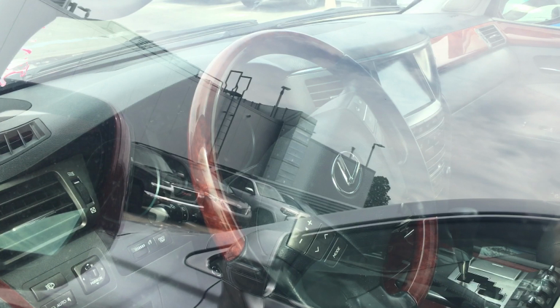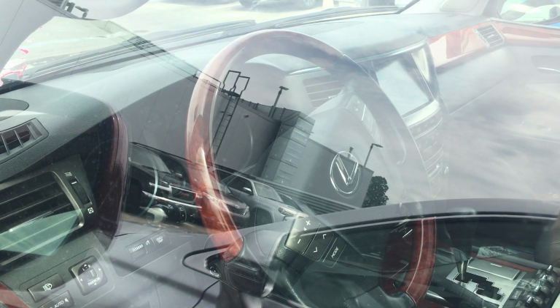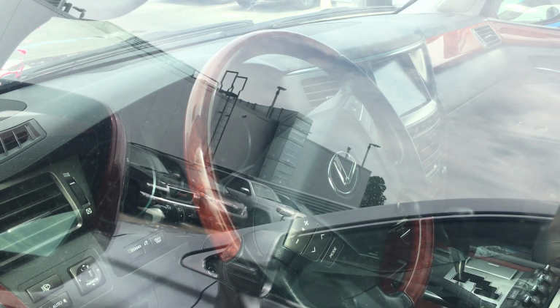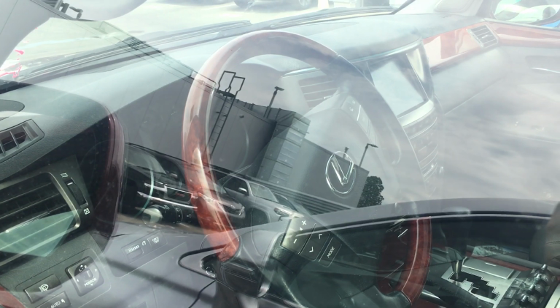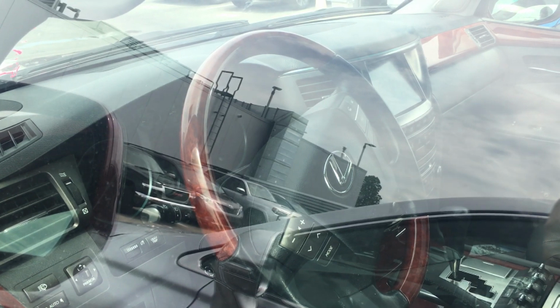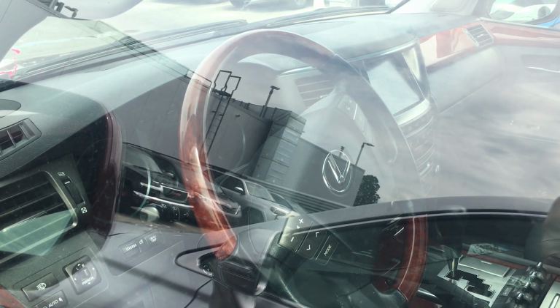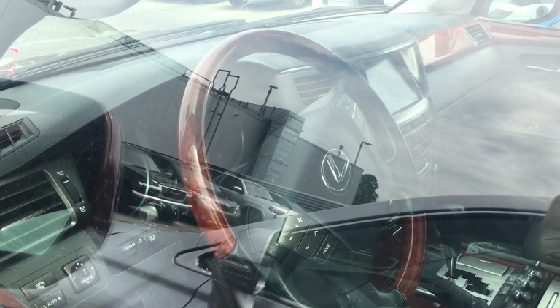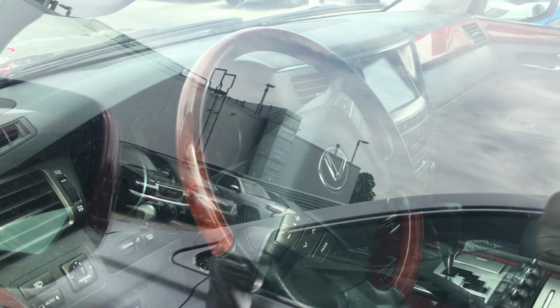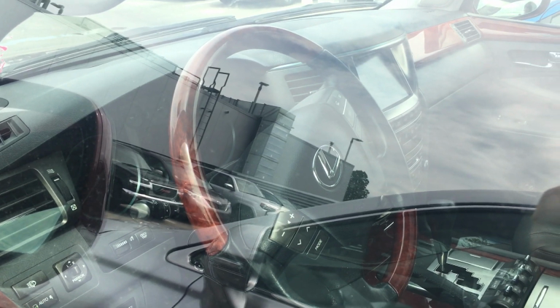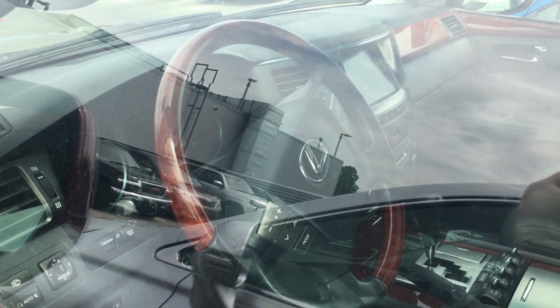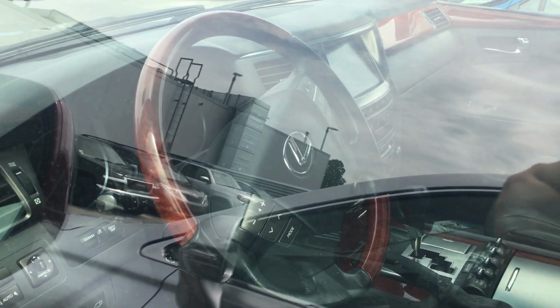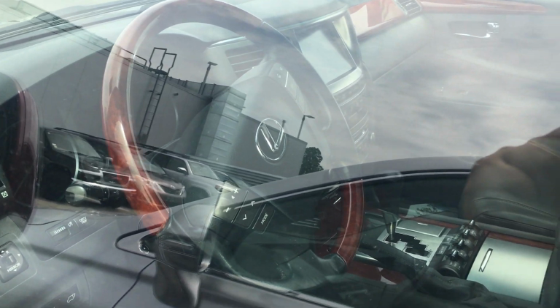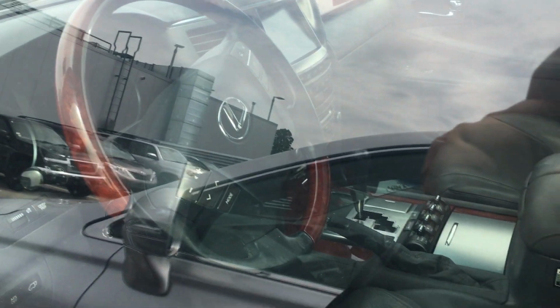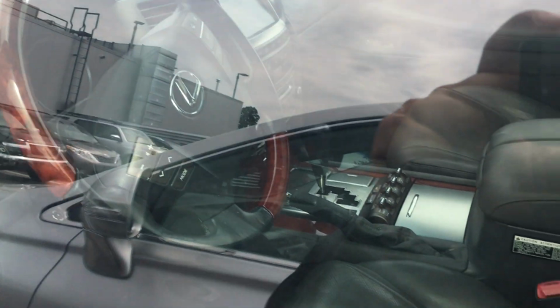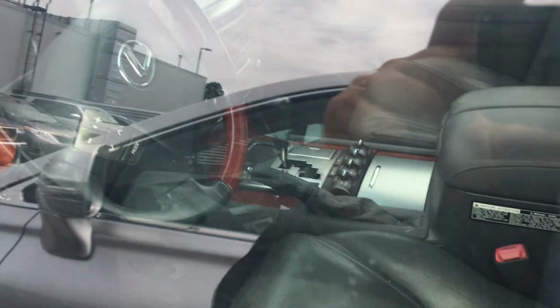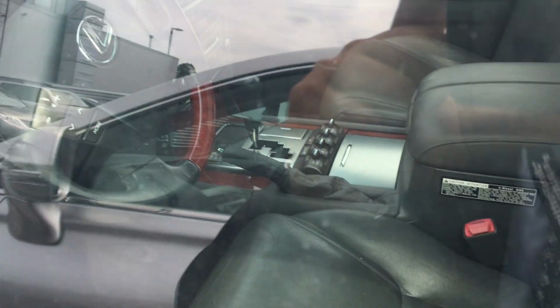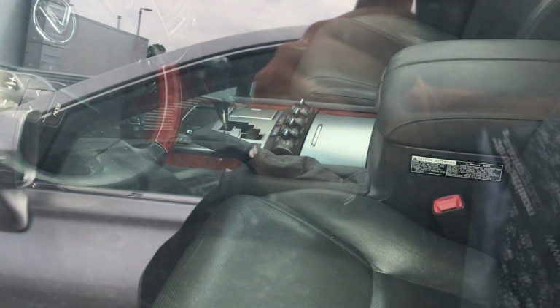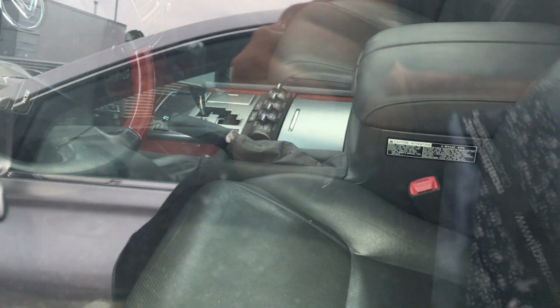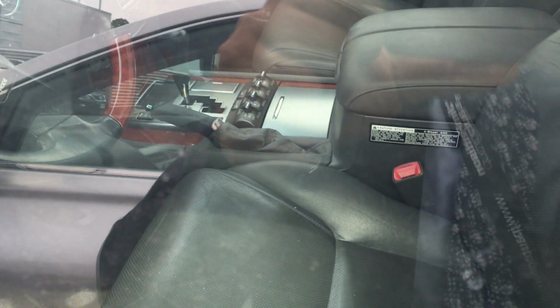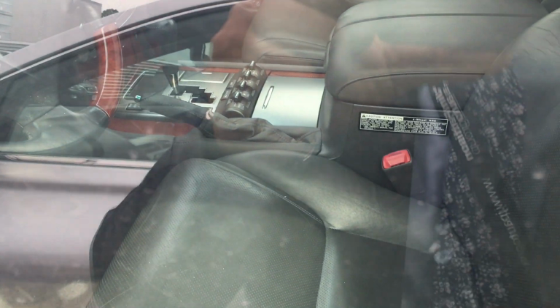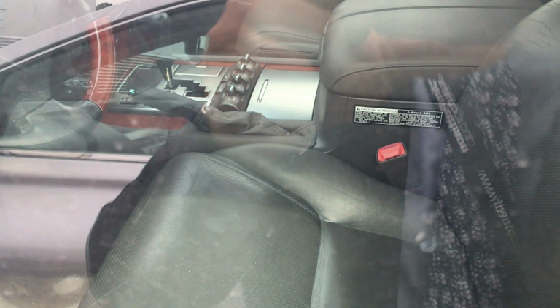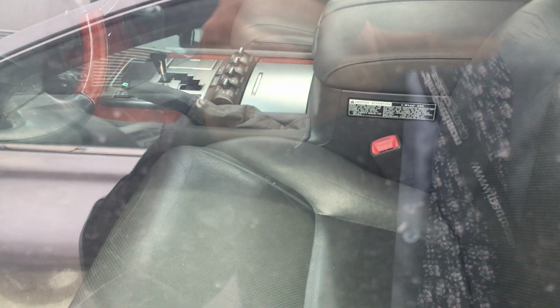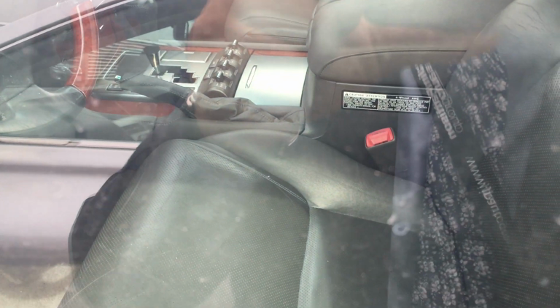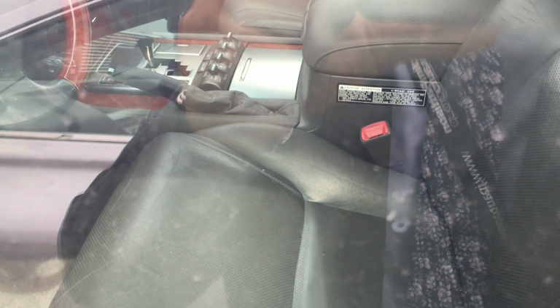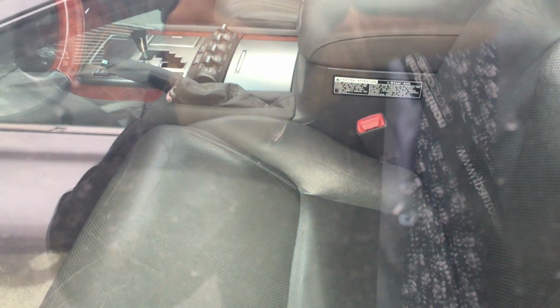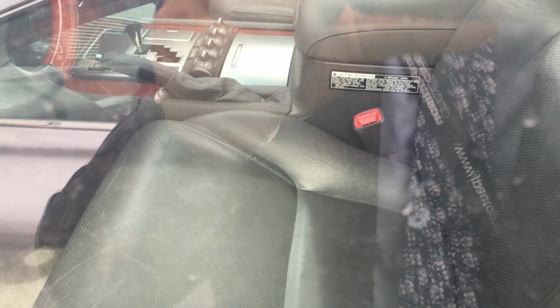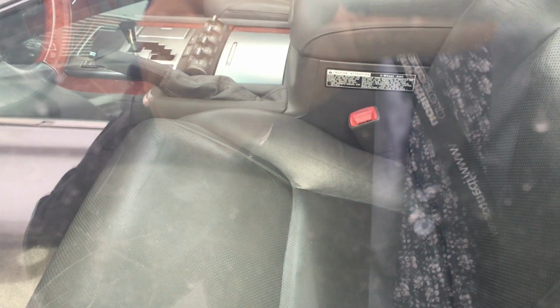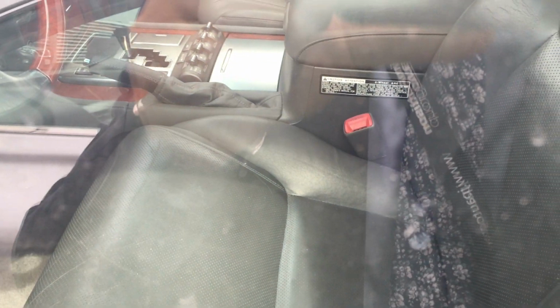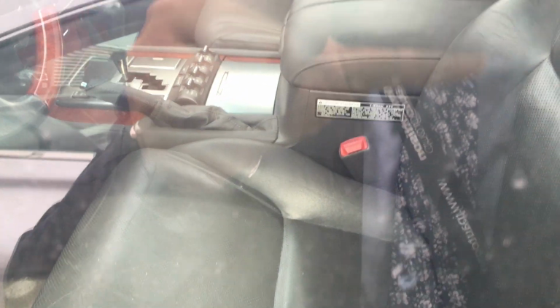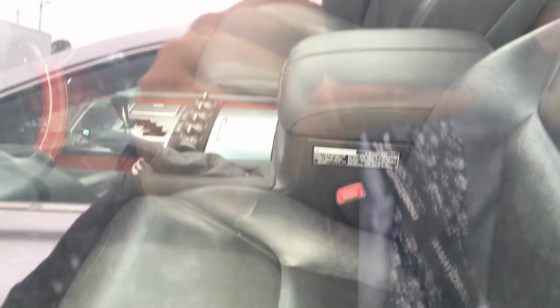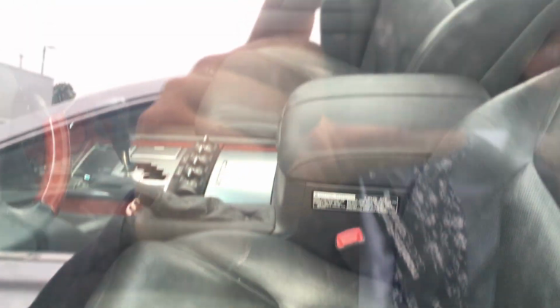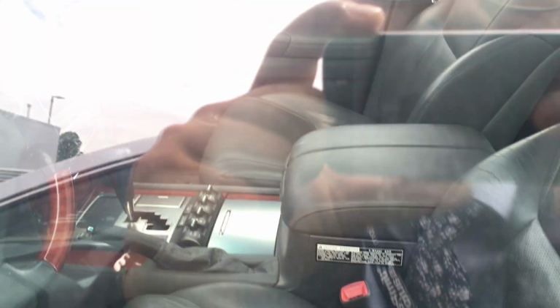Wood steering wheel inside. Beautiful premium grey leather seat.